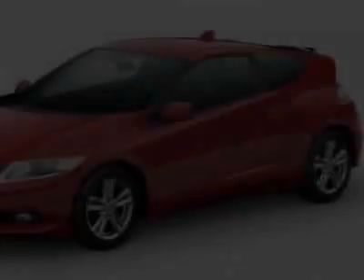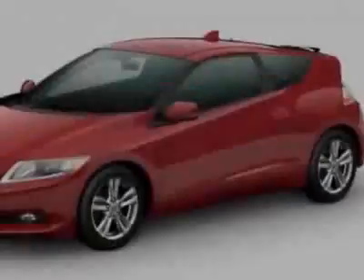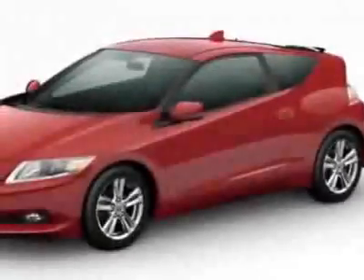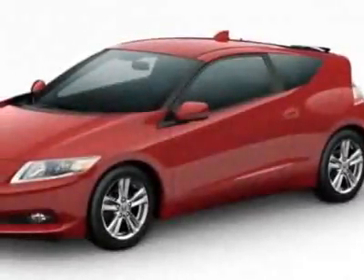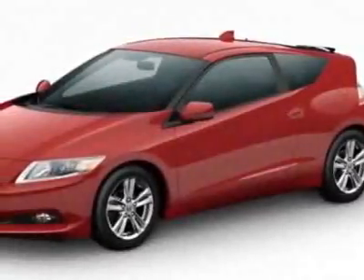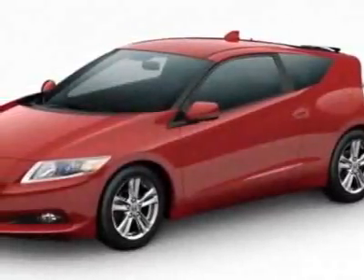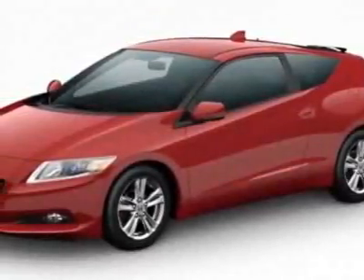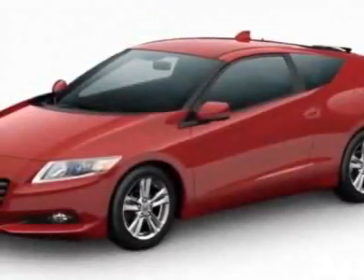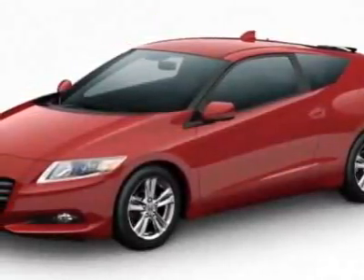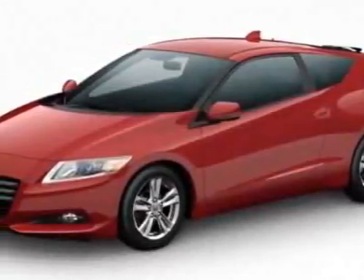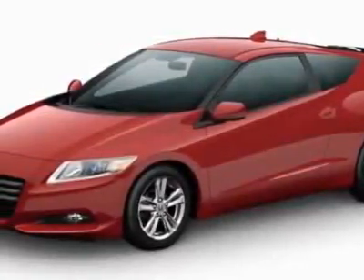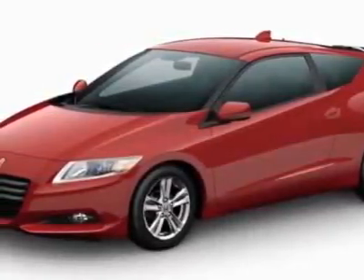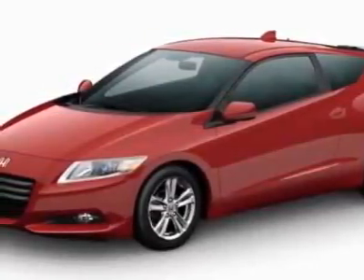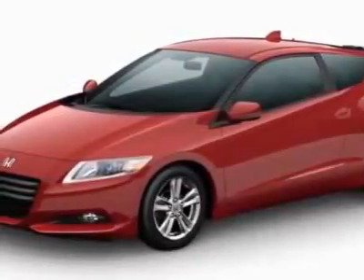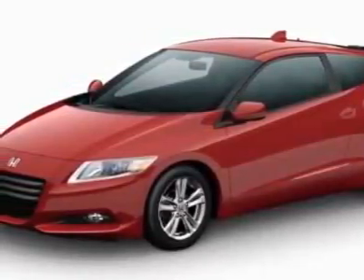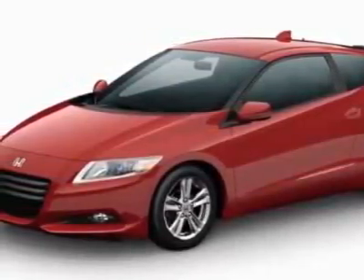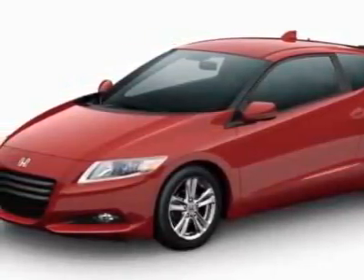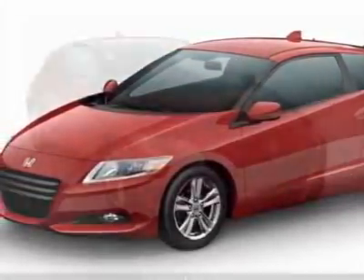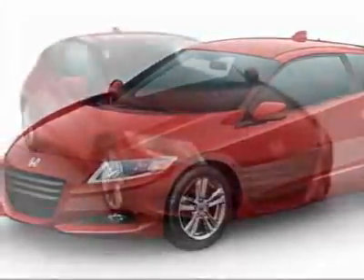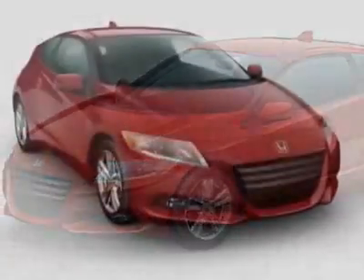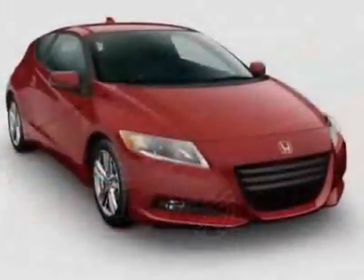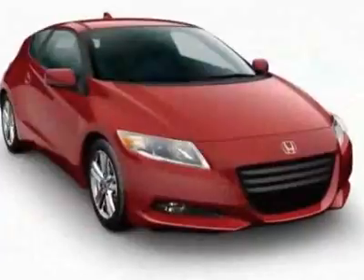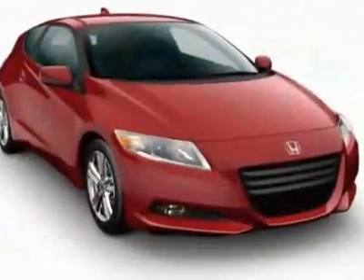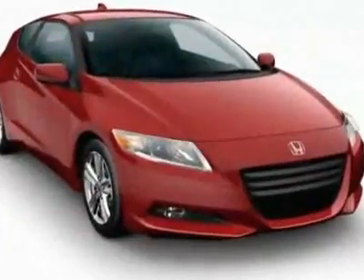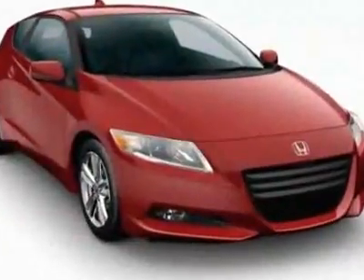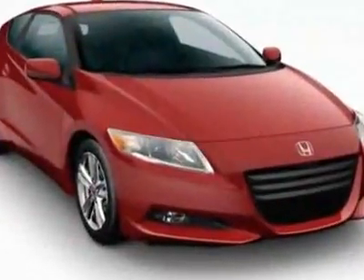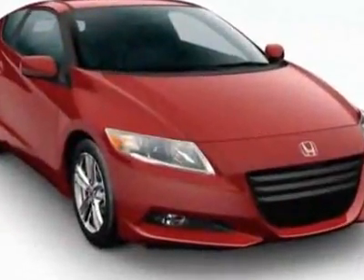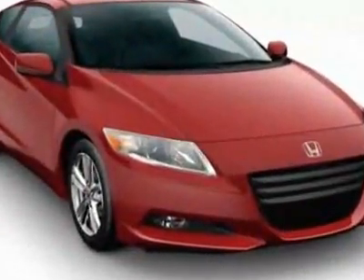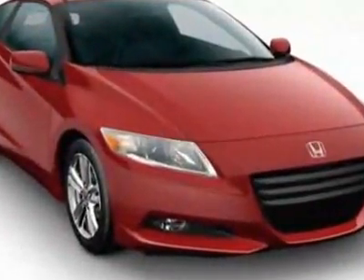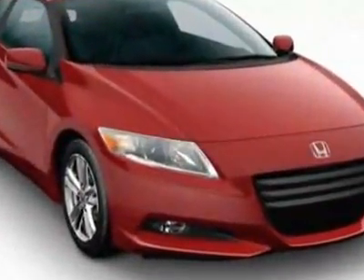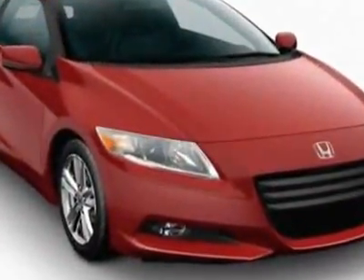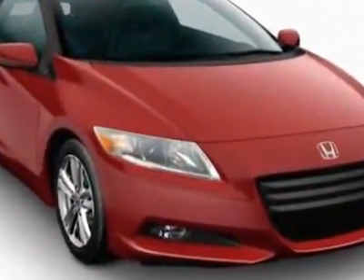Come take a look at this new 2011 Honda CRZ. For your protection, this vehicle has a full factory warranty.